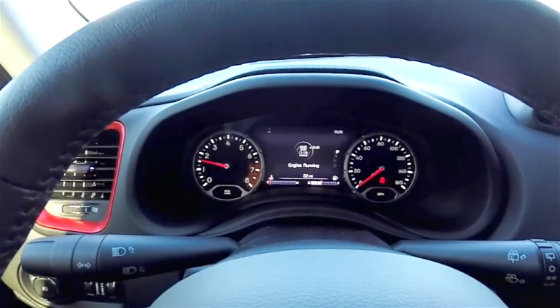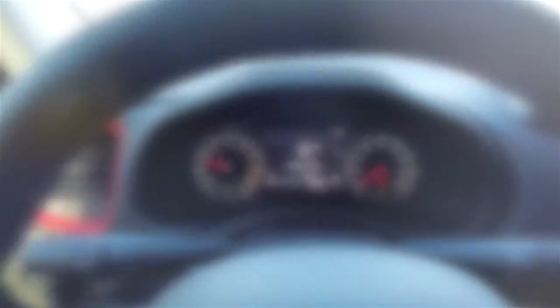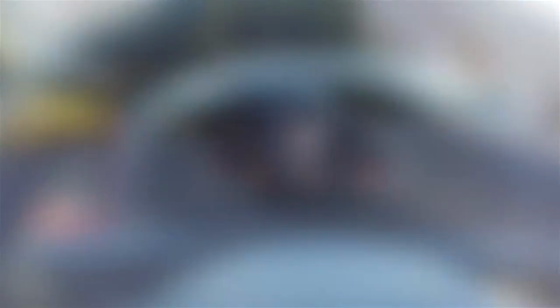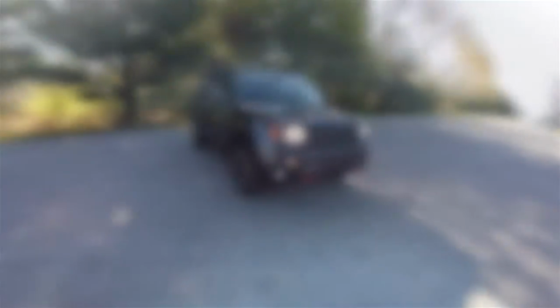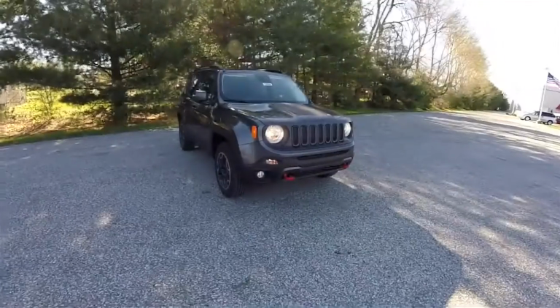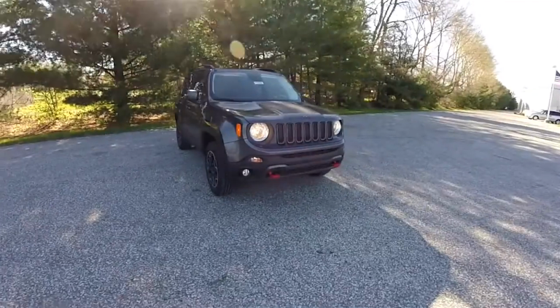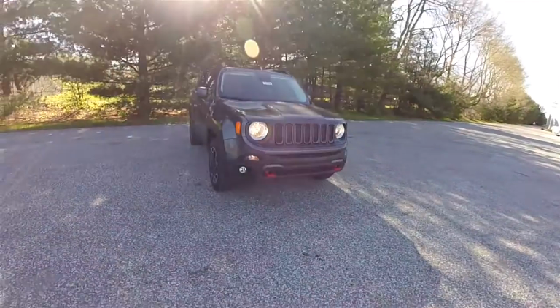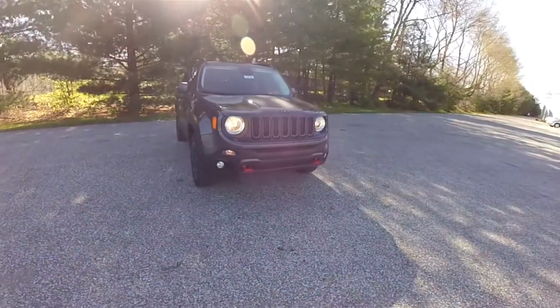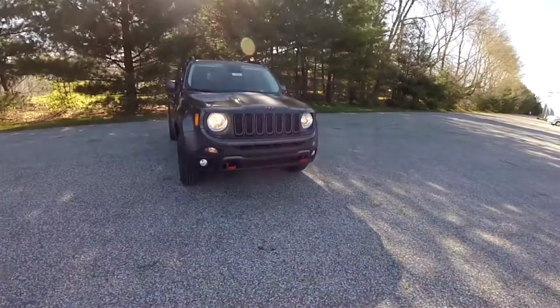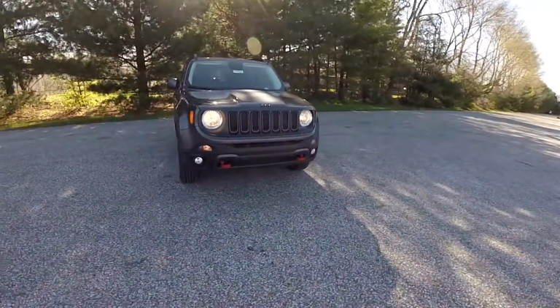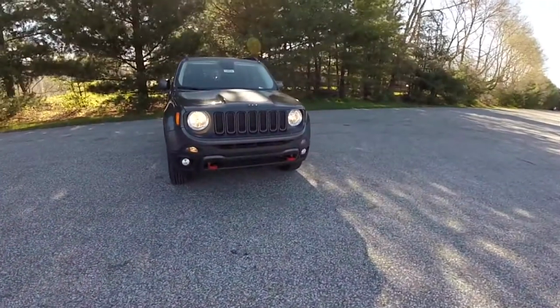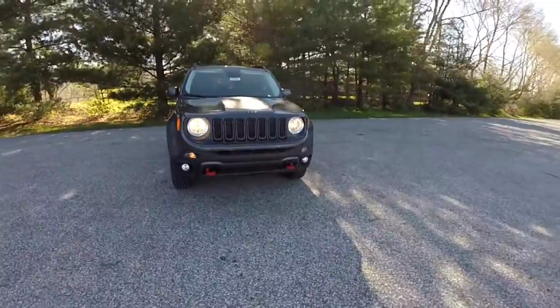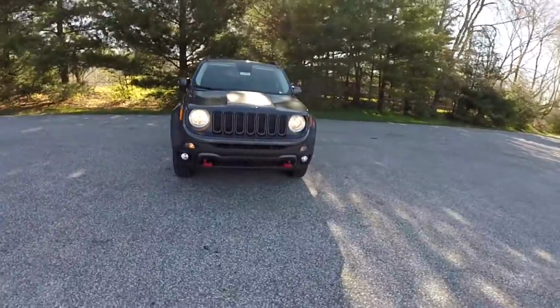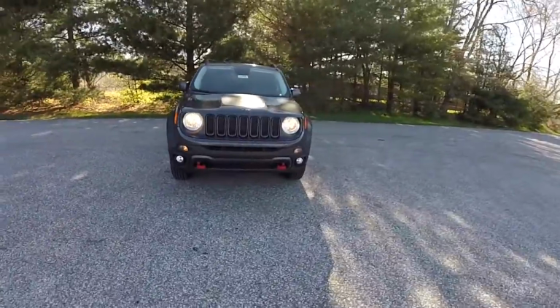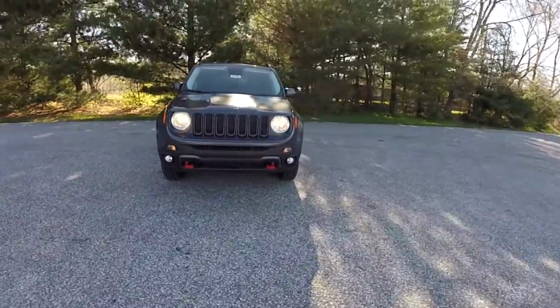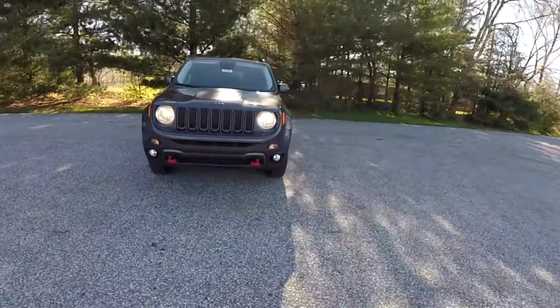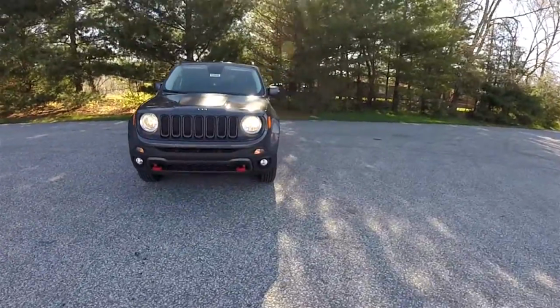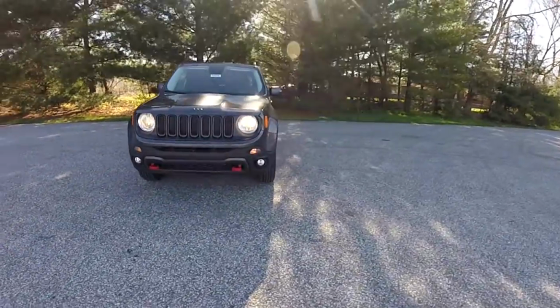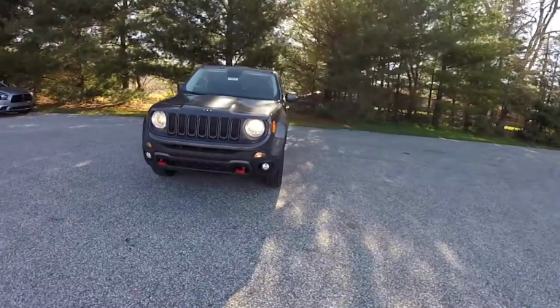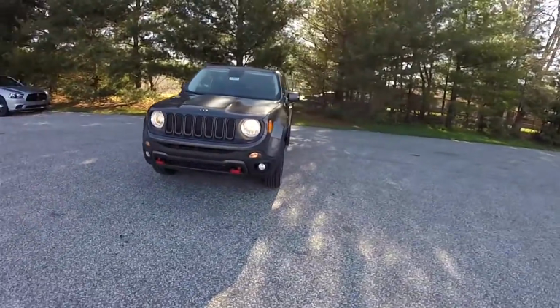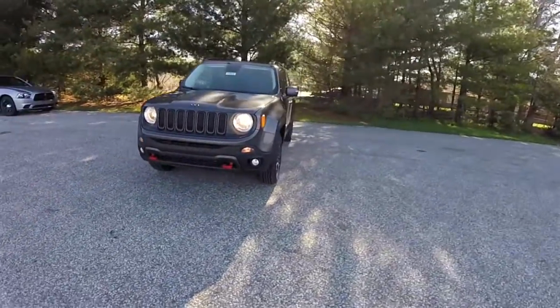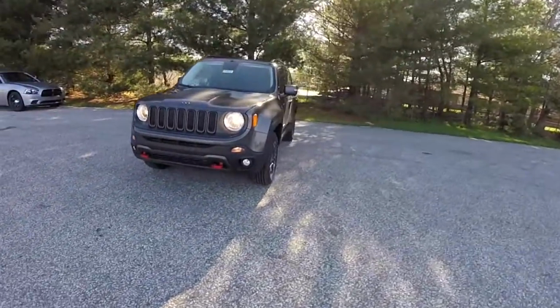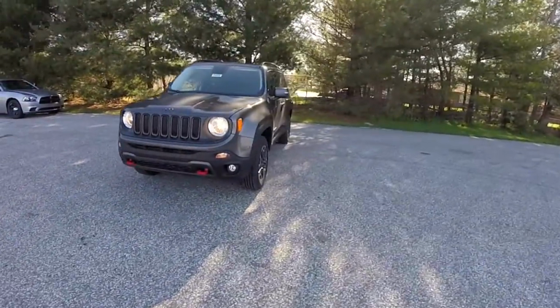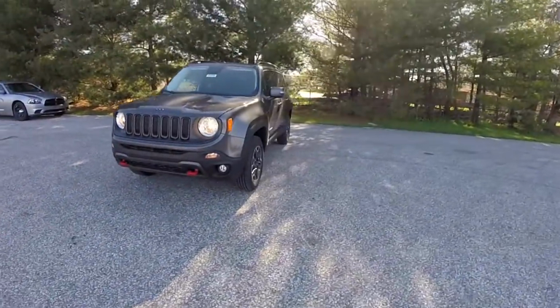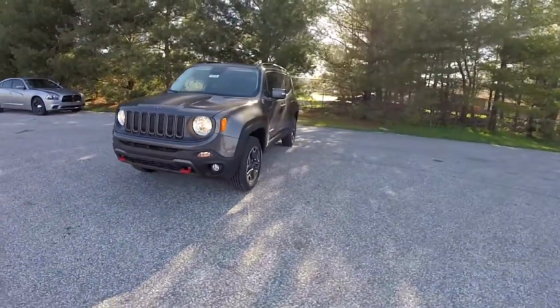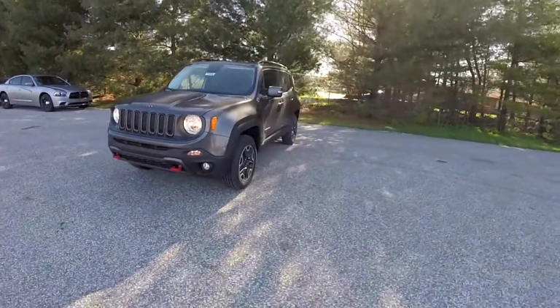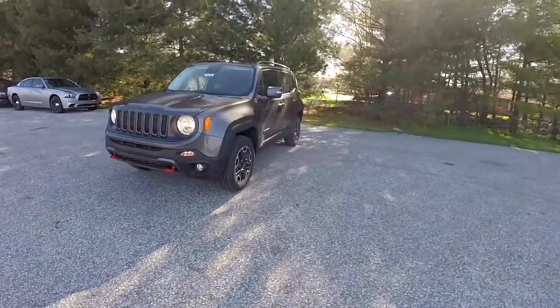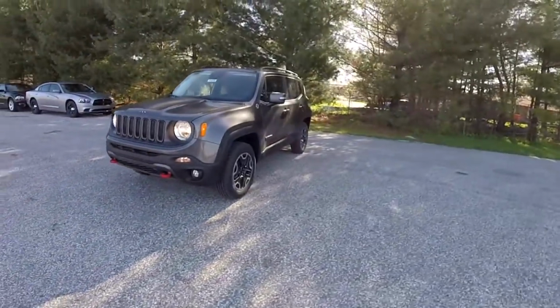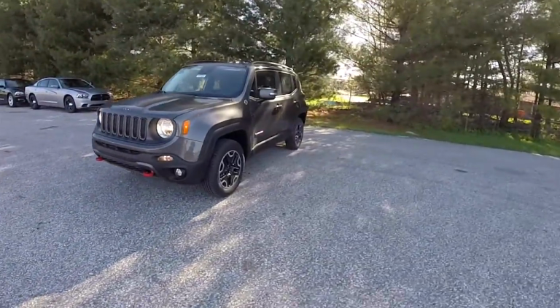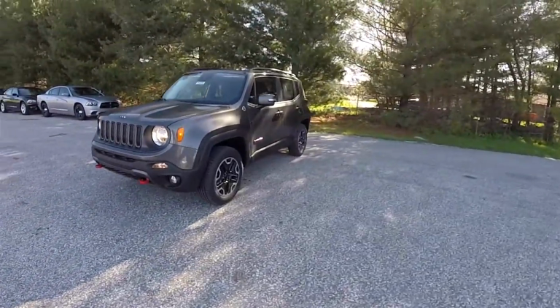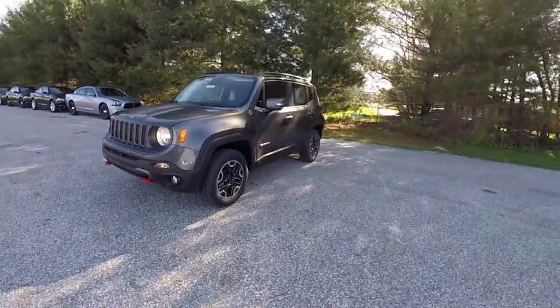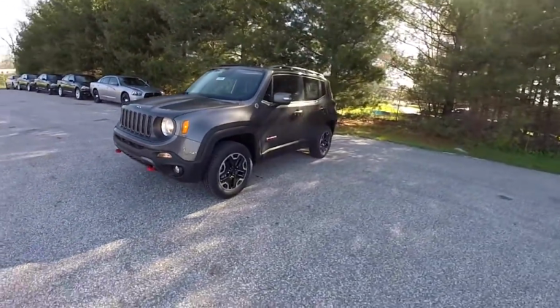Hello everyone, today we're going to take a quick walk around and look at this brand new 2016 Jeep Renegade Trailhawk.